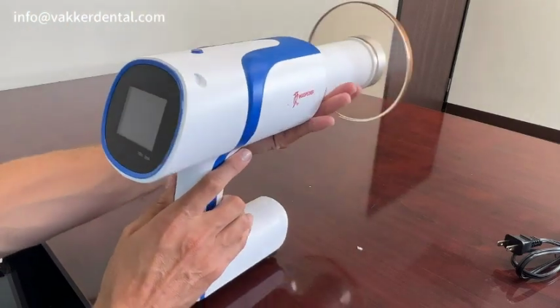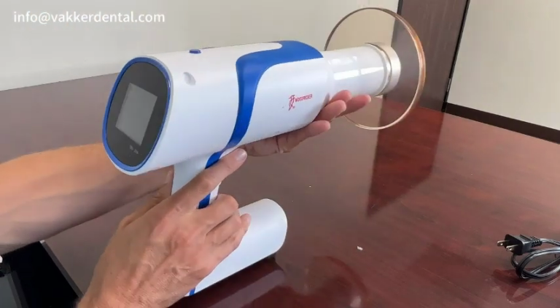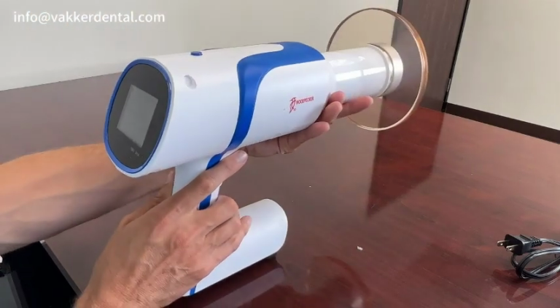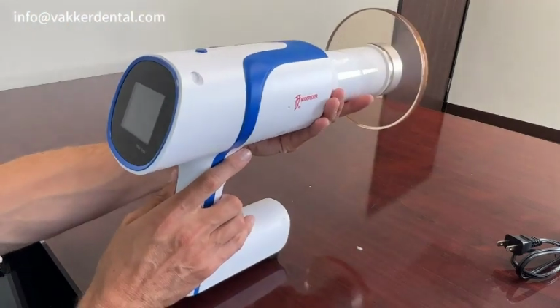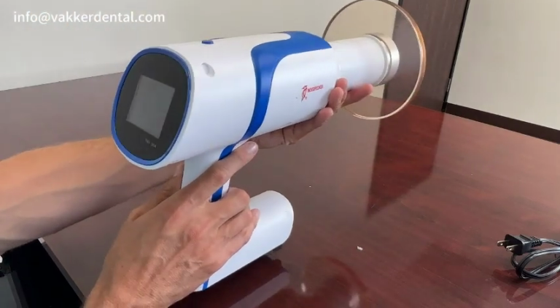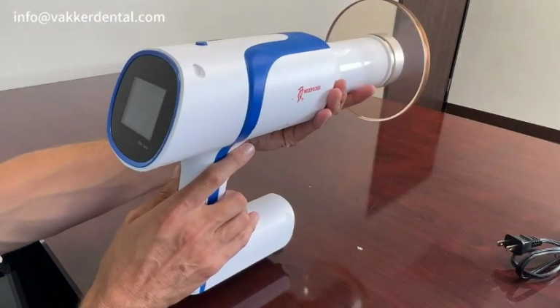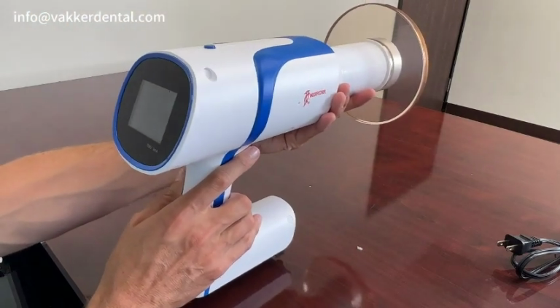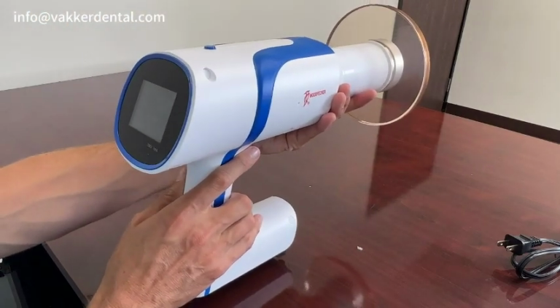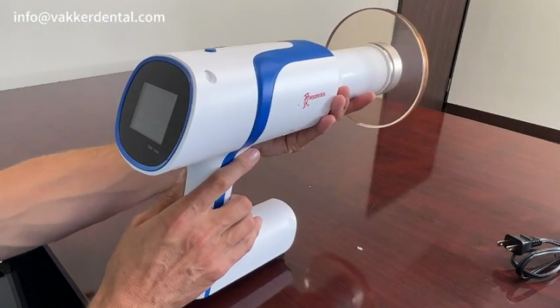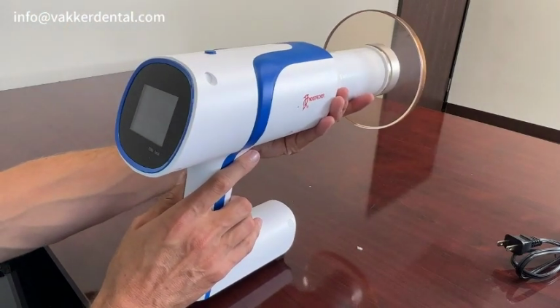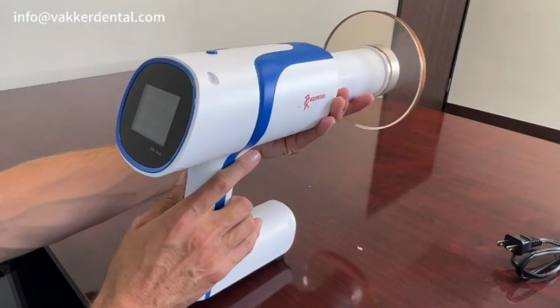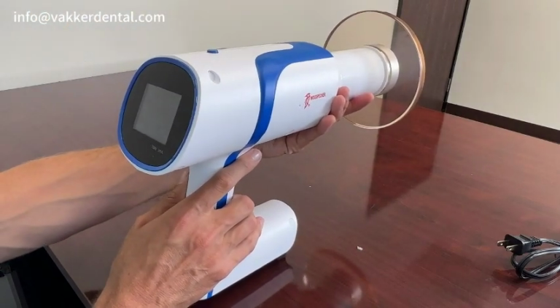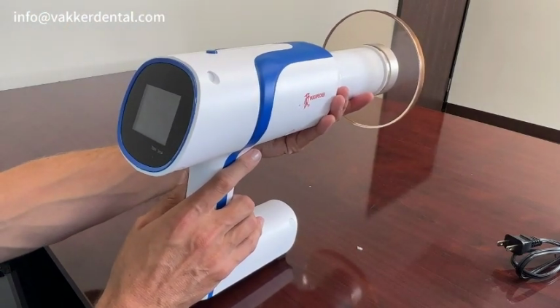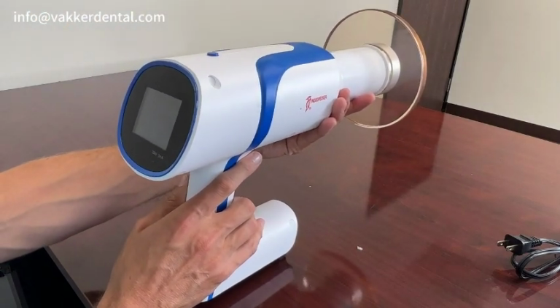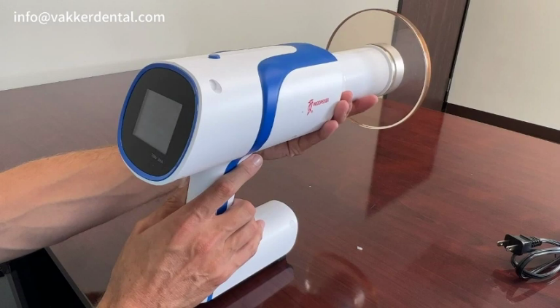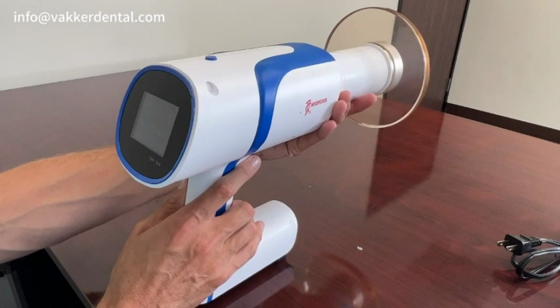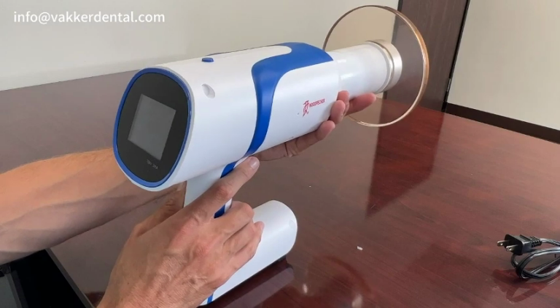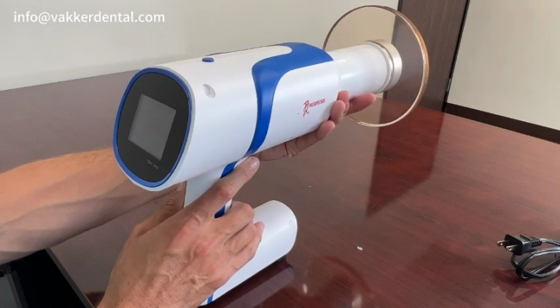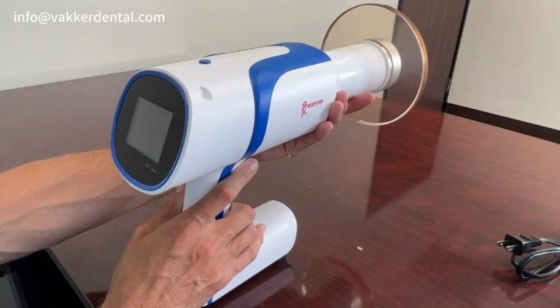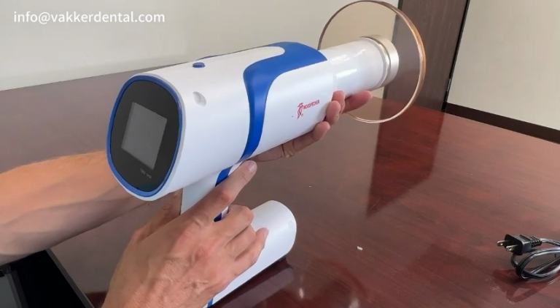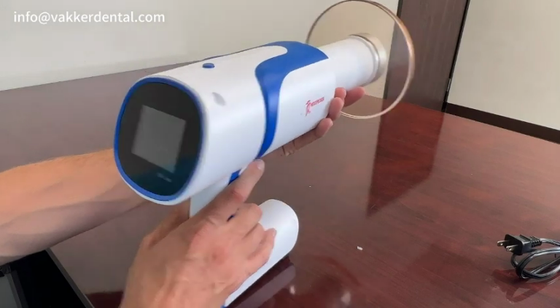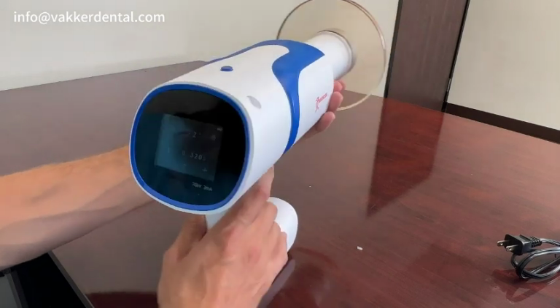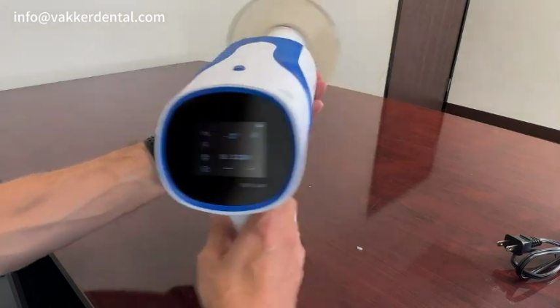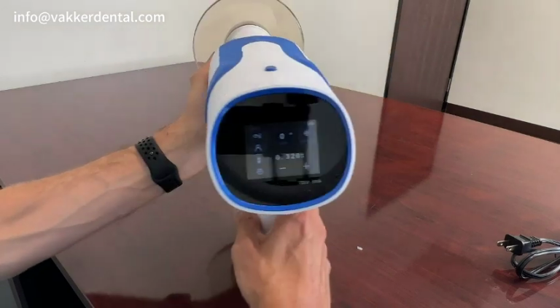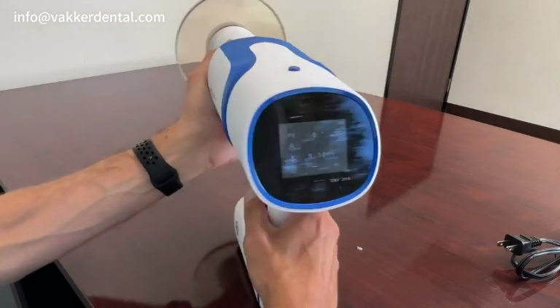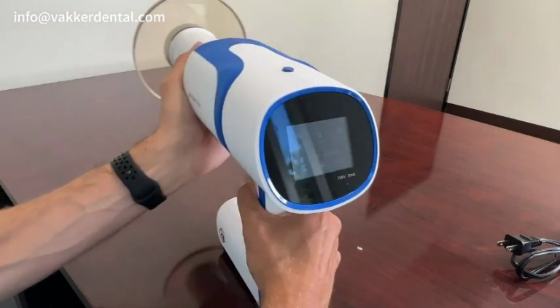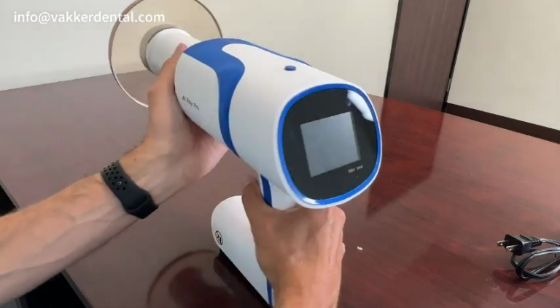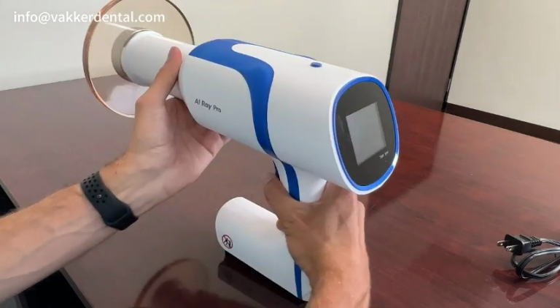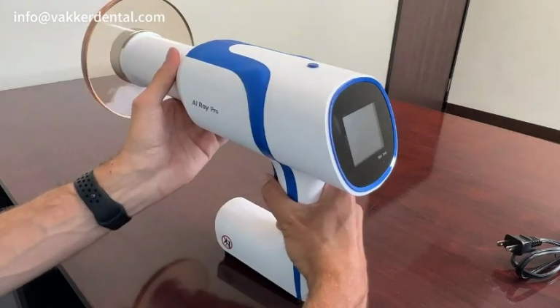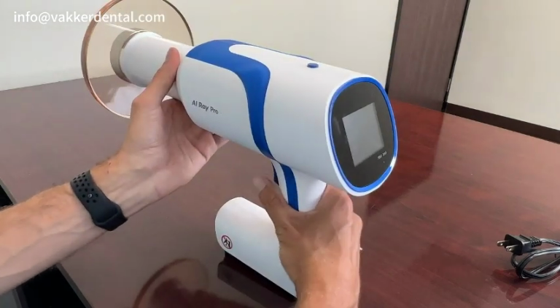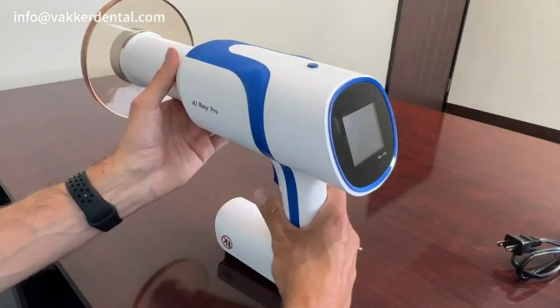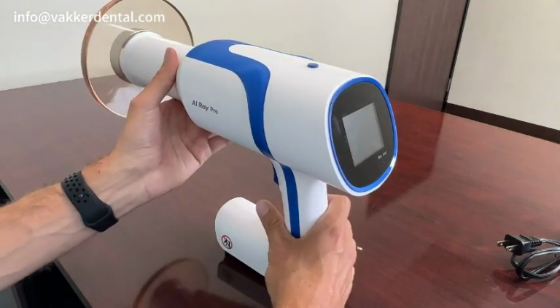If you have any questions, please give us a call. Thank you for joining me today.